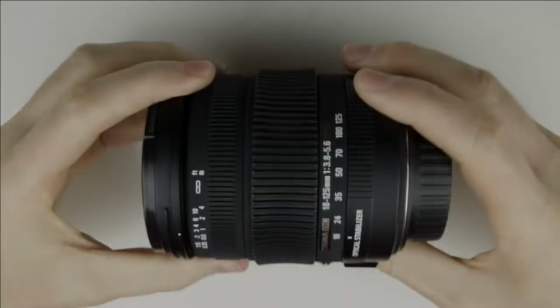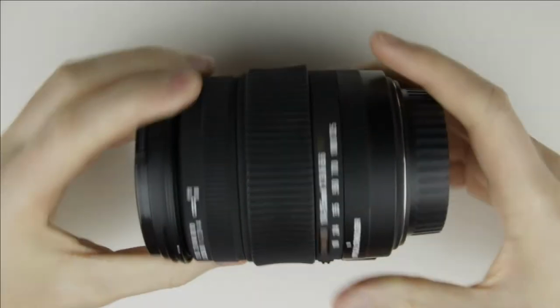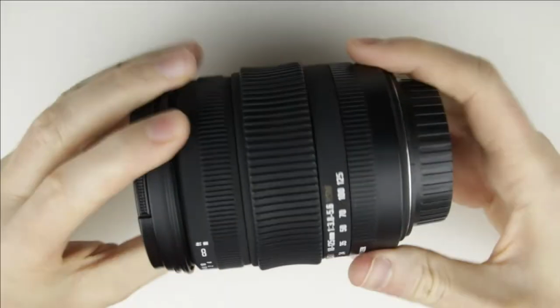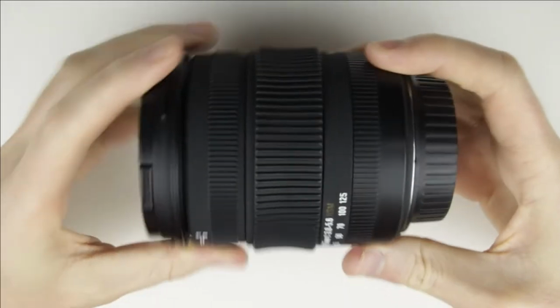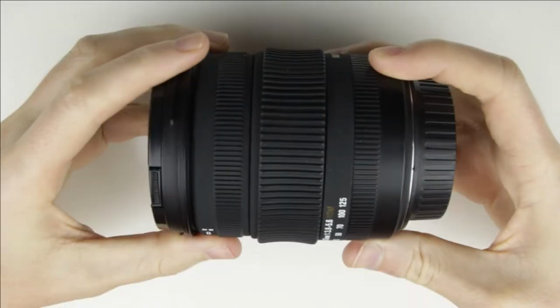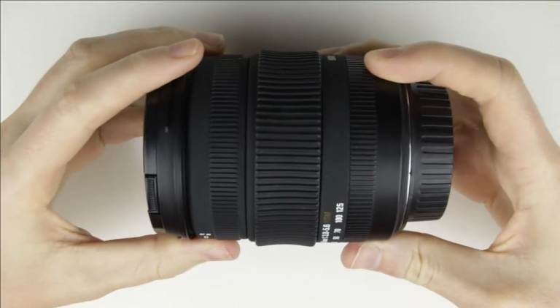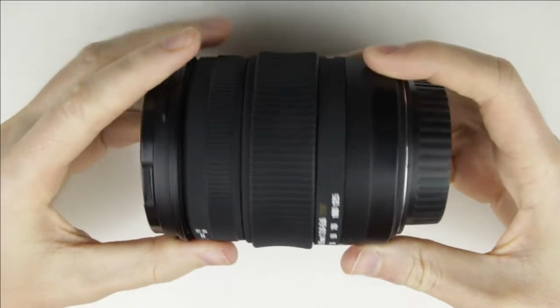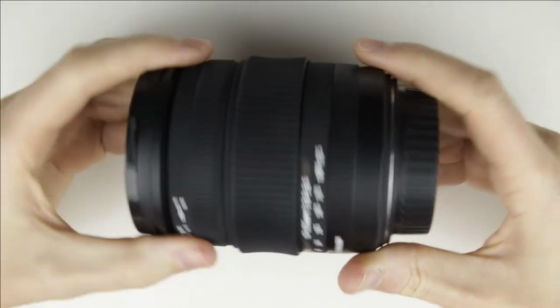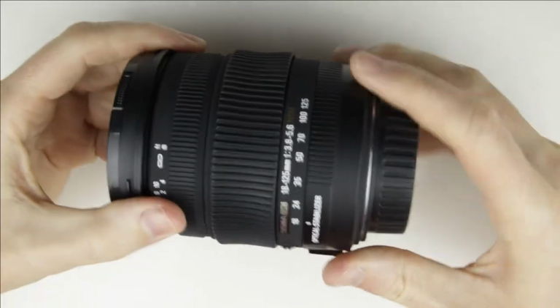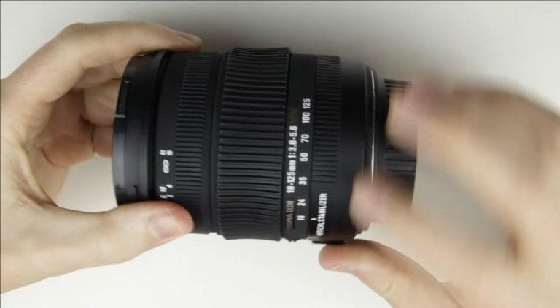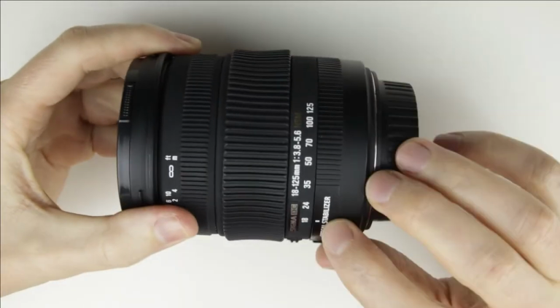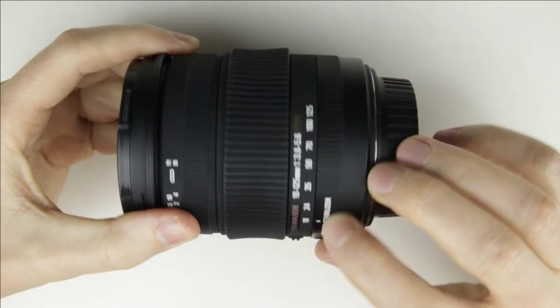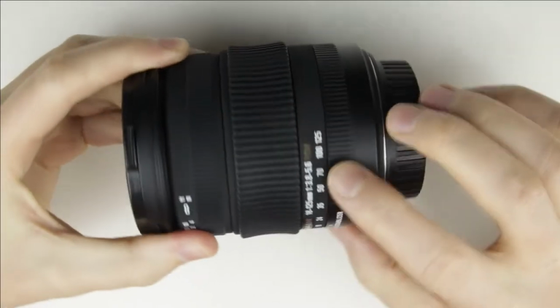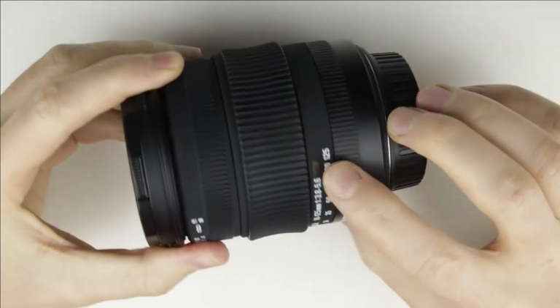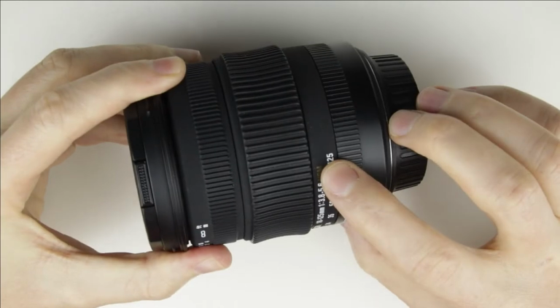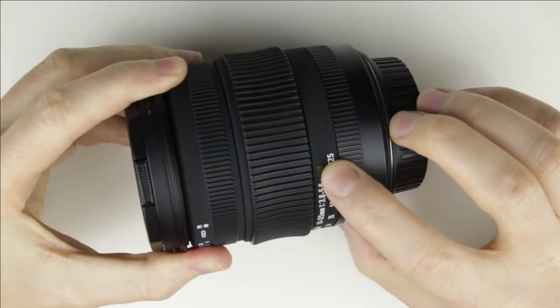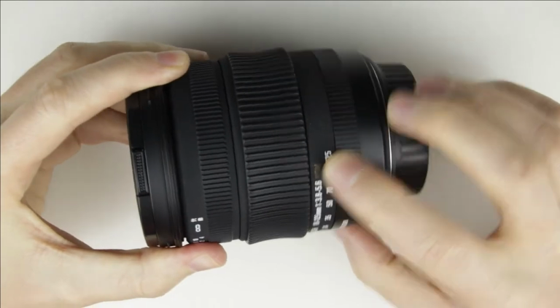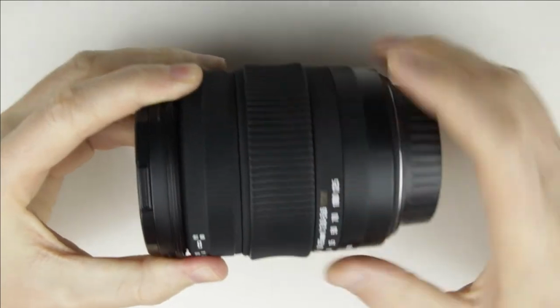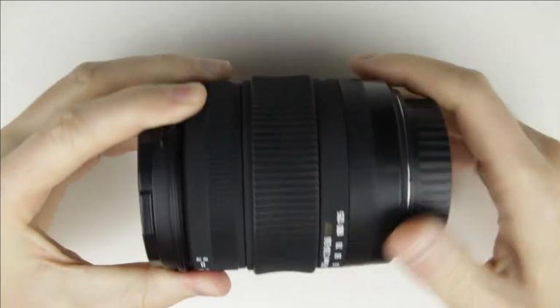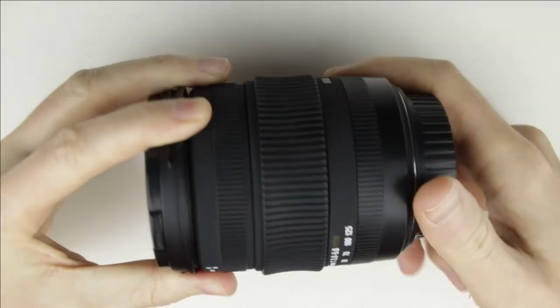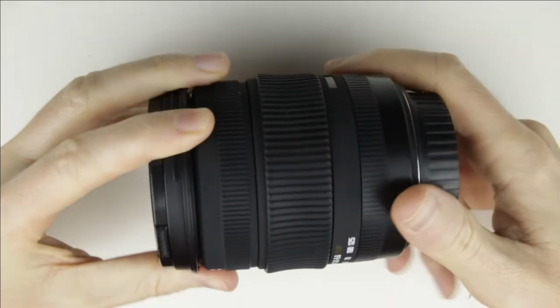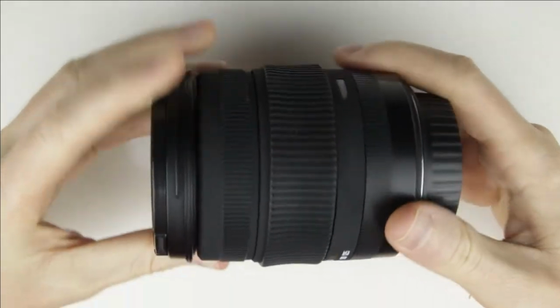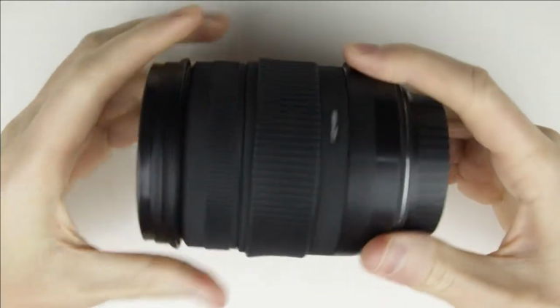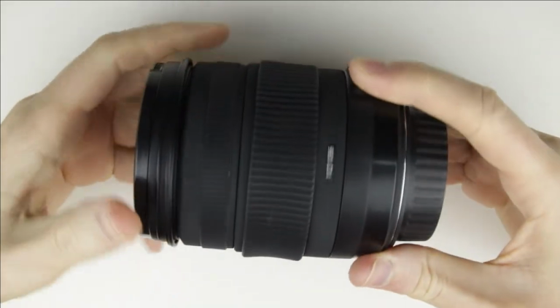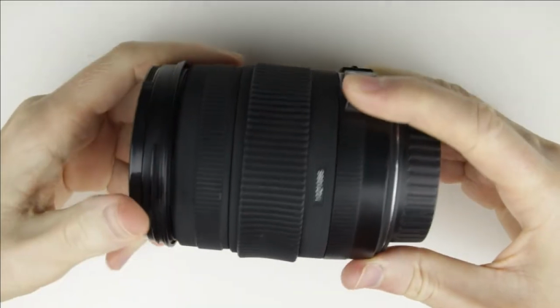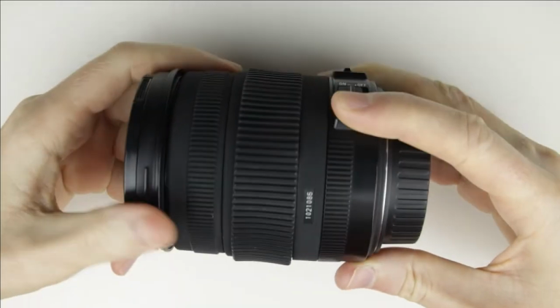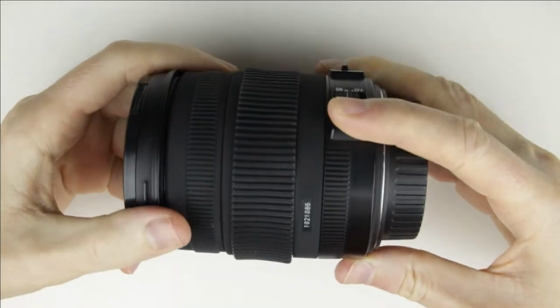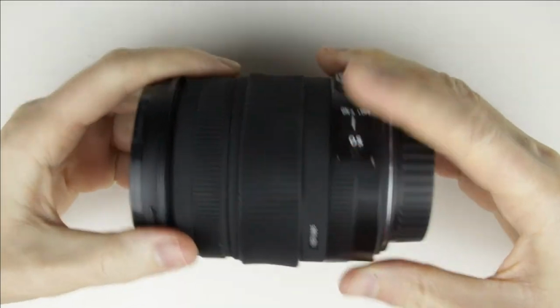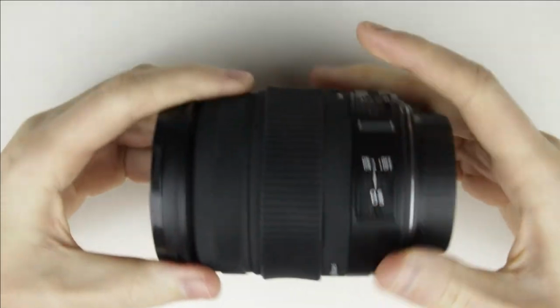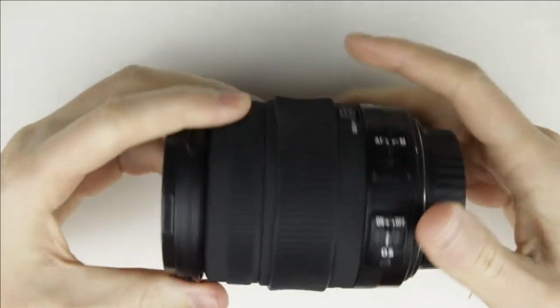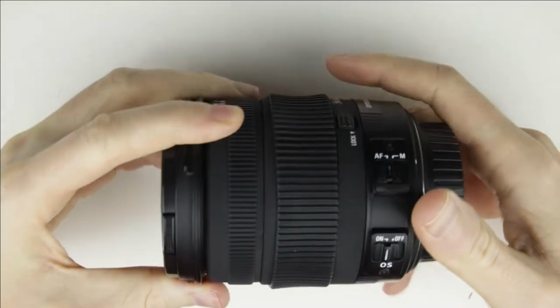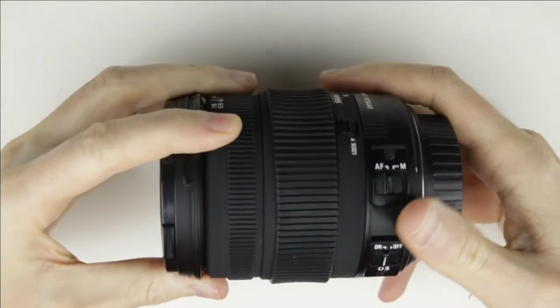This is the lens which has a broken aperture flex cable, and in this video I disassemble the lens to get access to the cable.